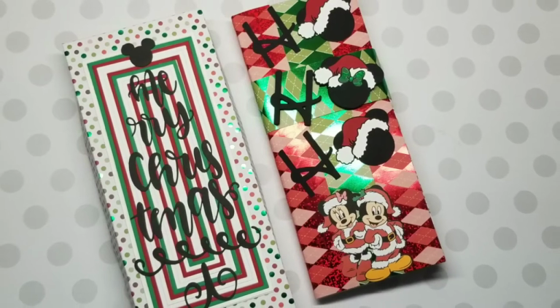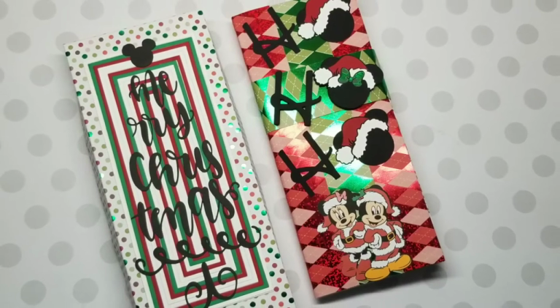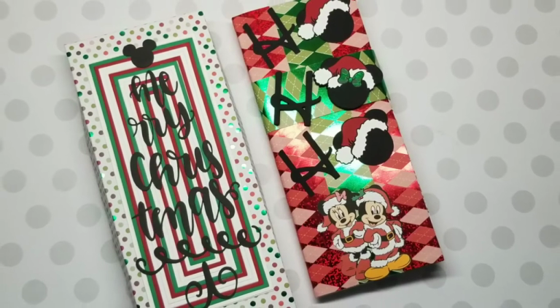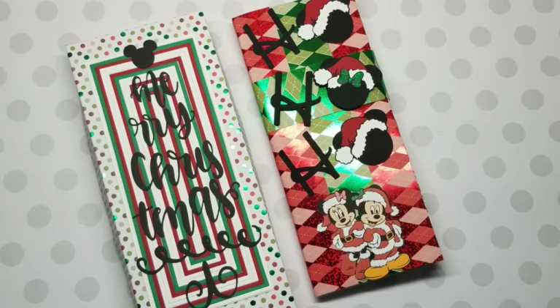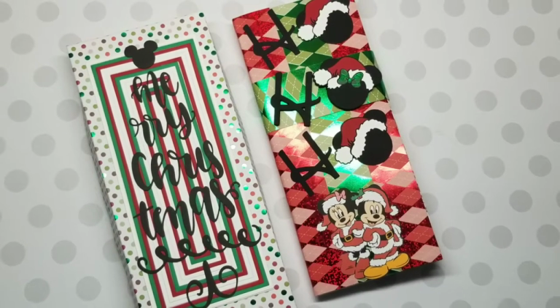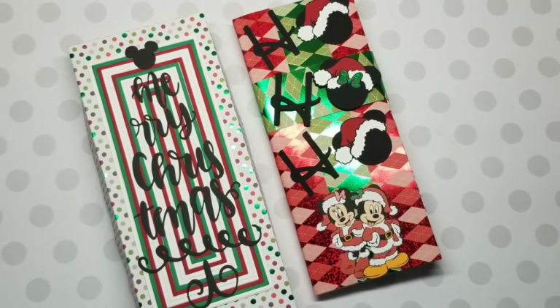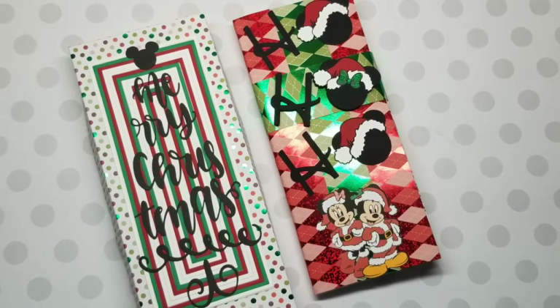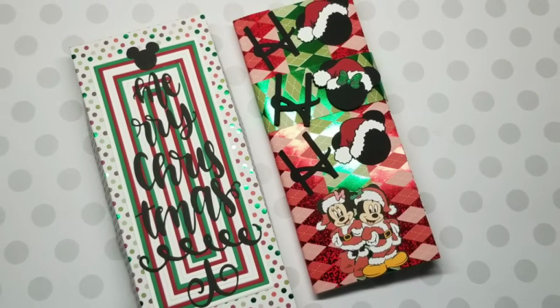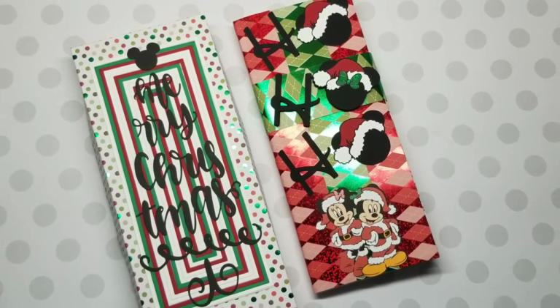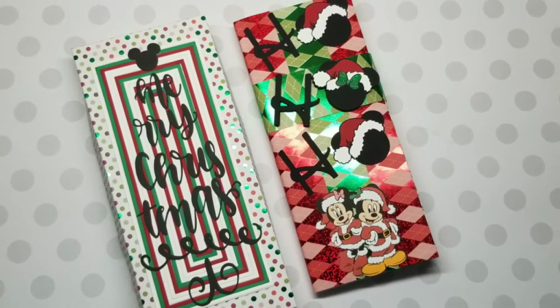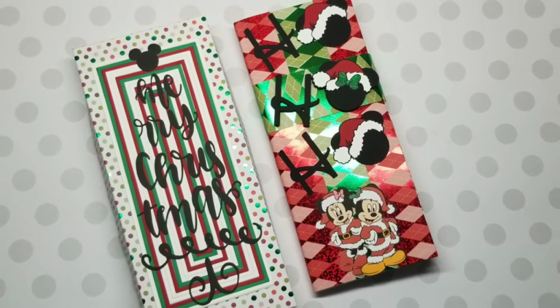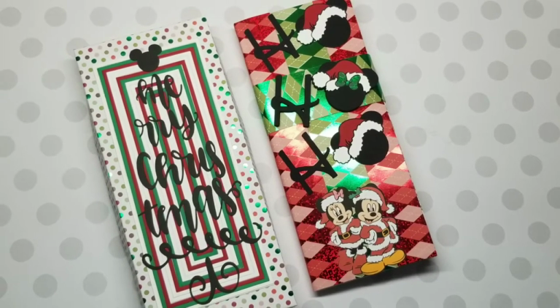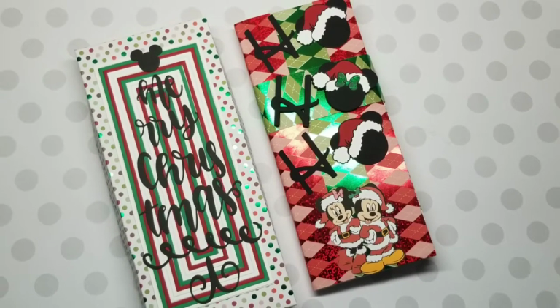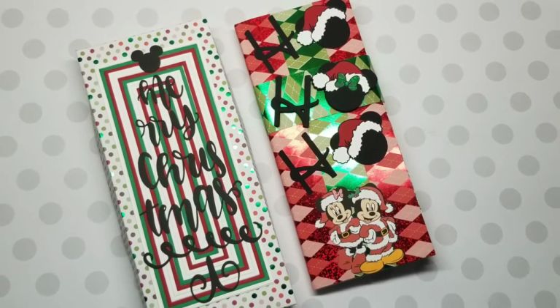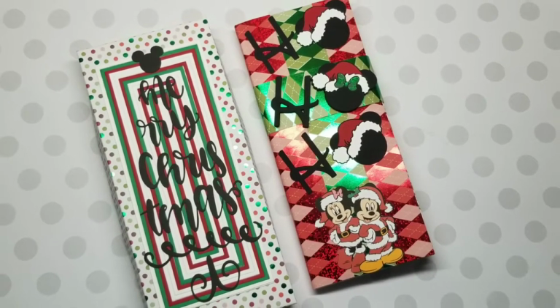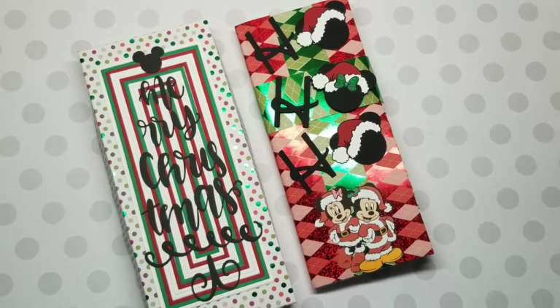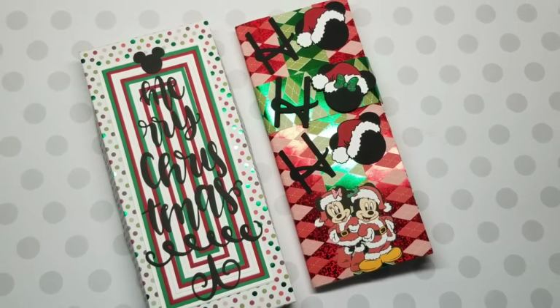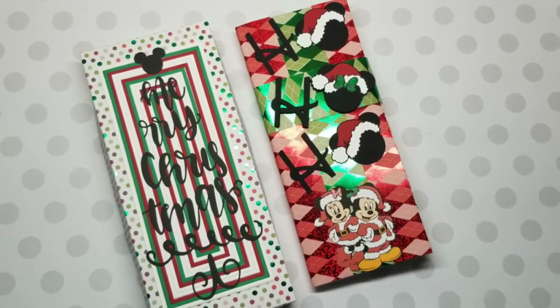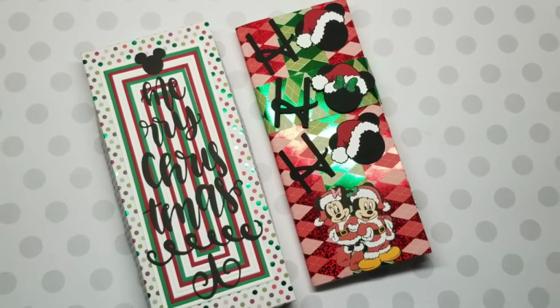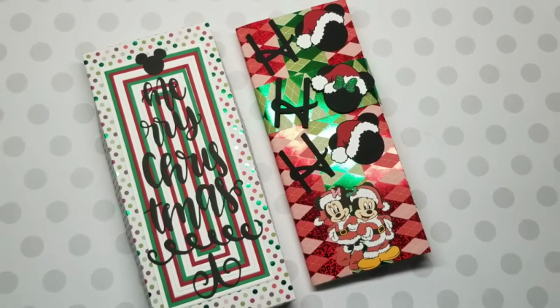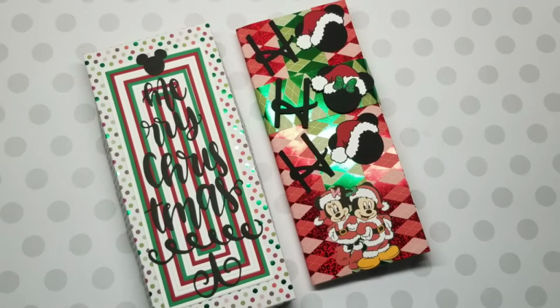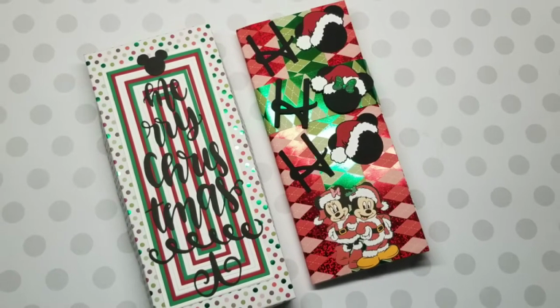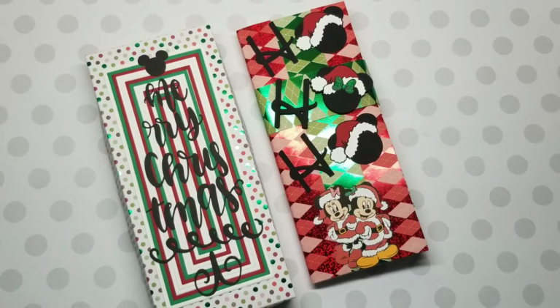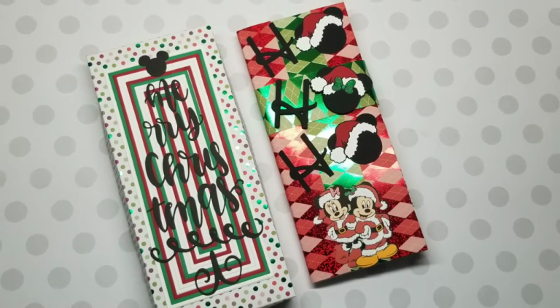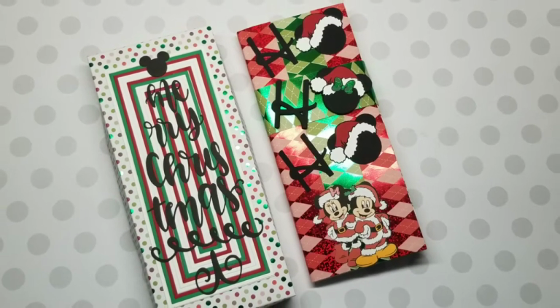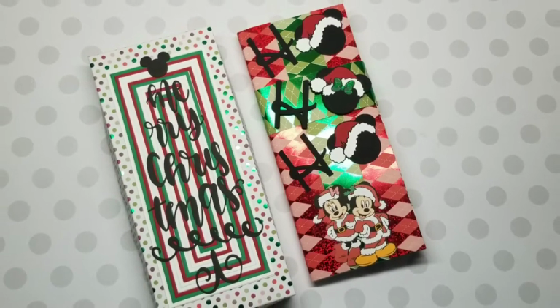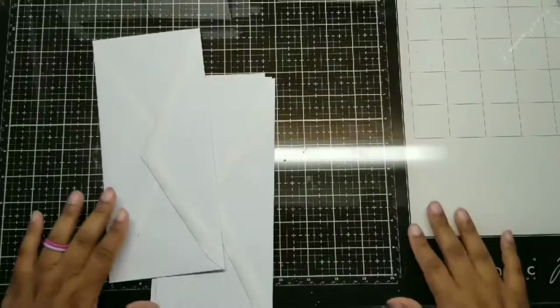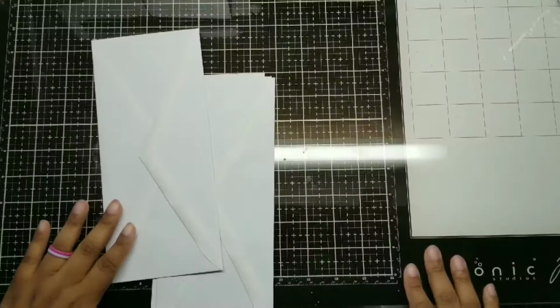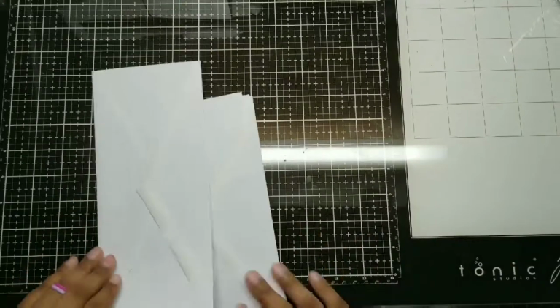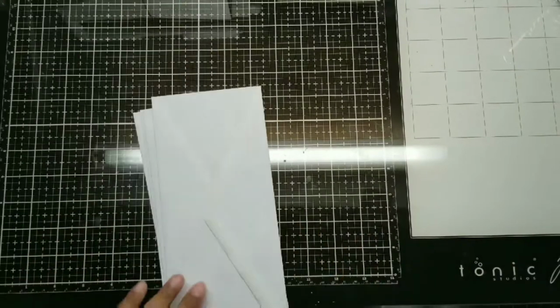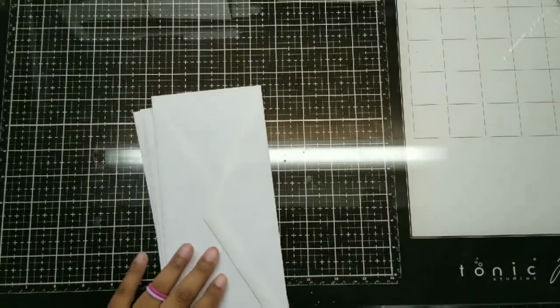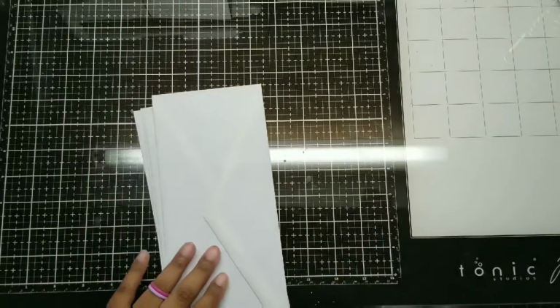Okay, couture crafters, let's get into this slim line album.